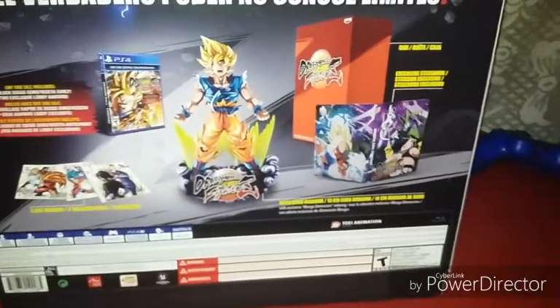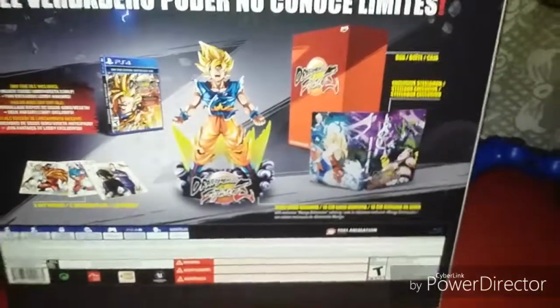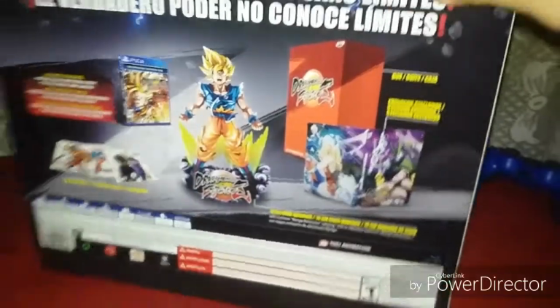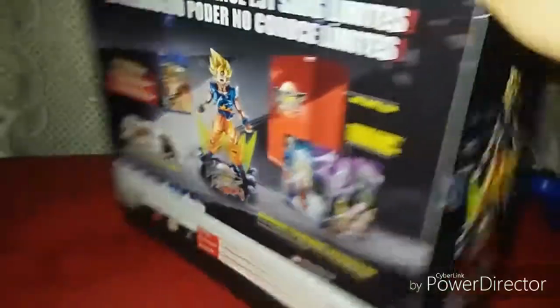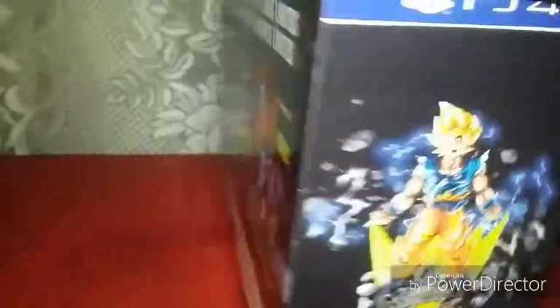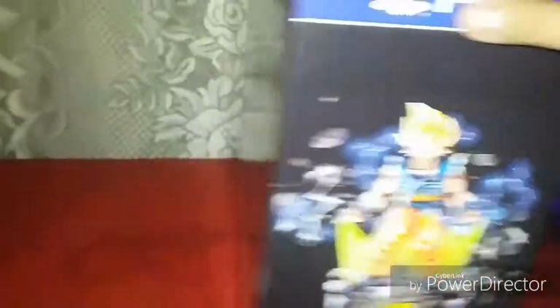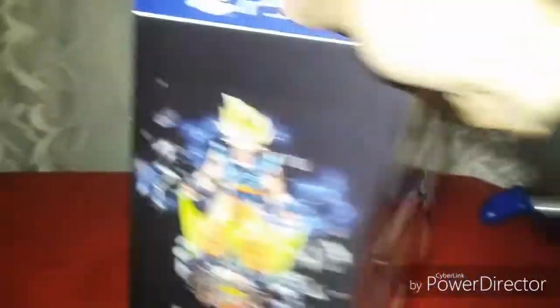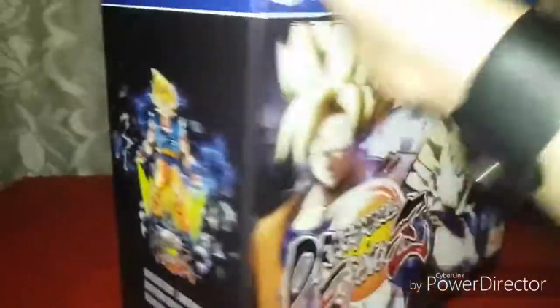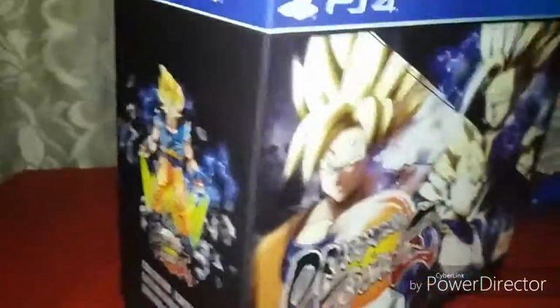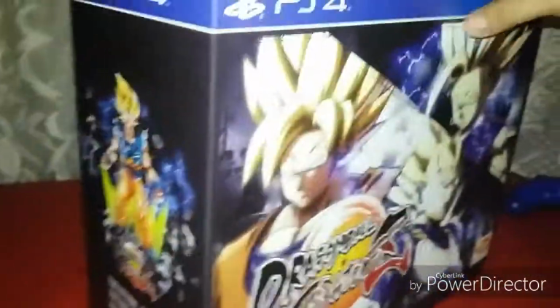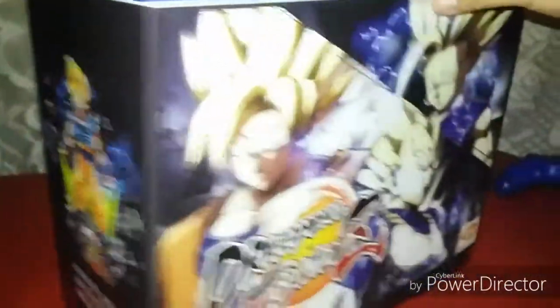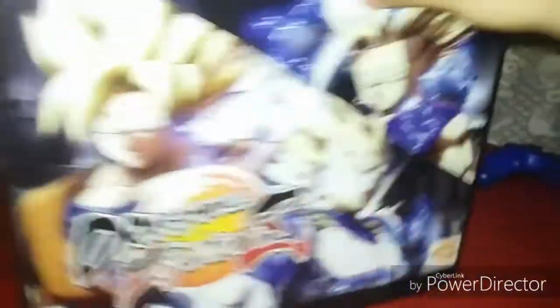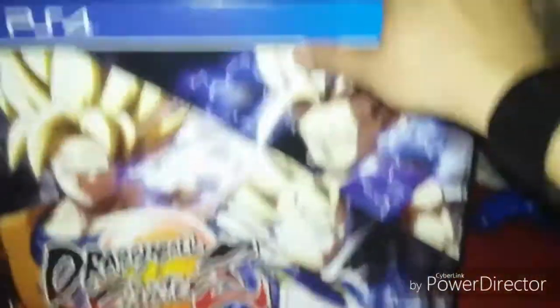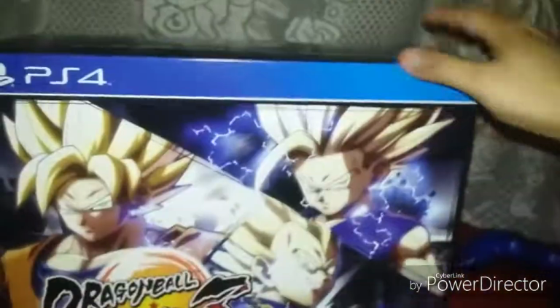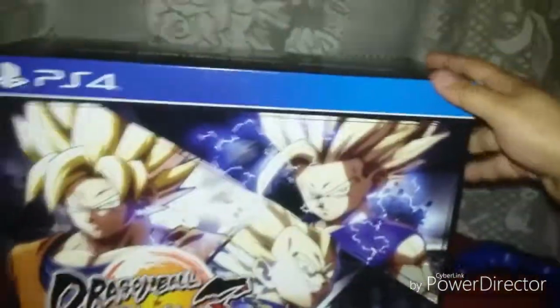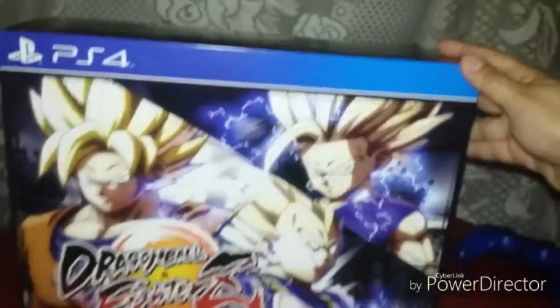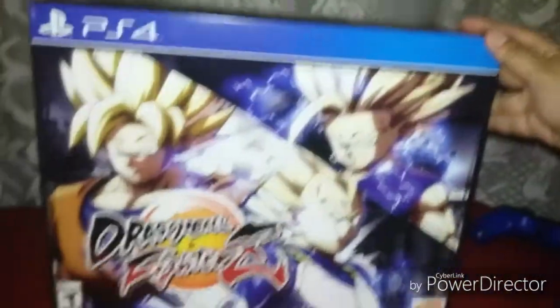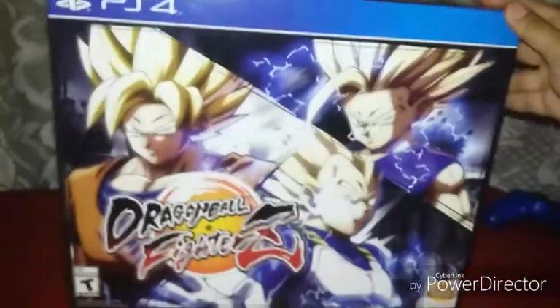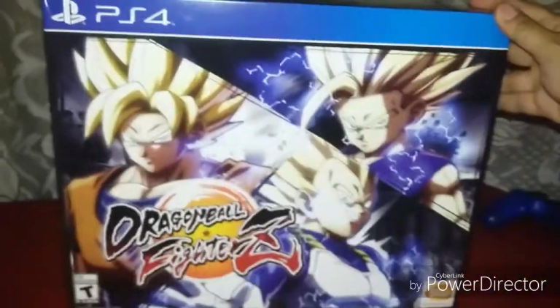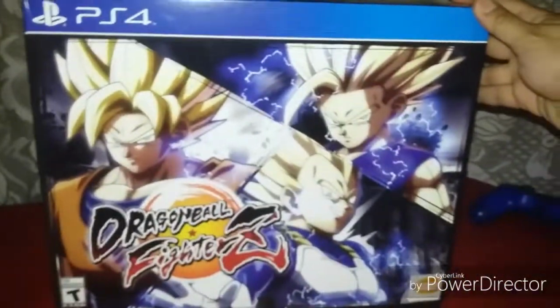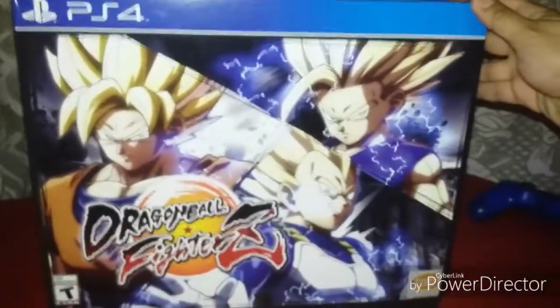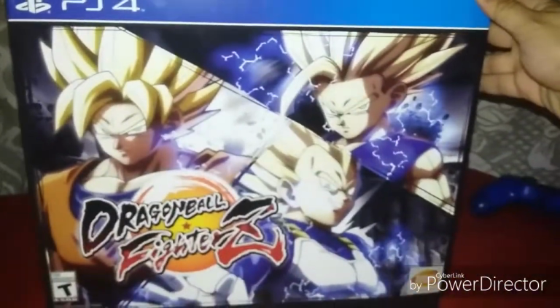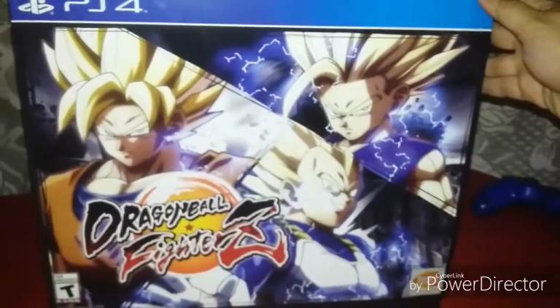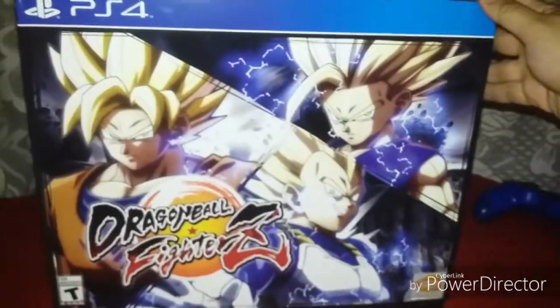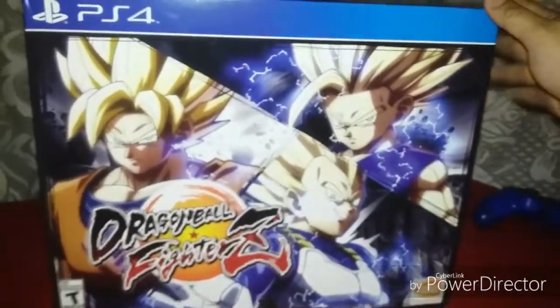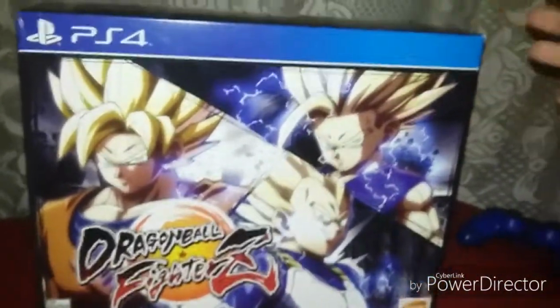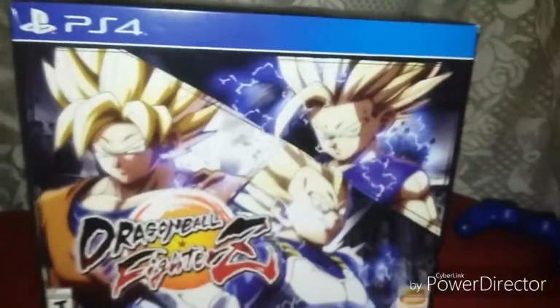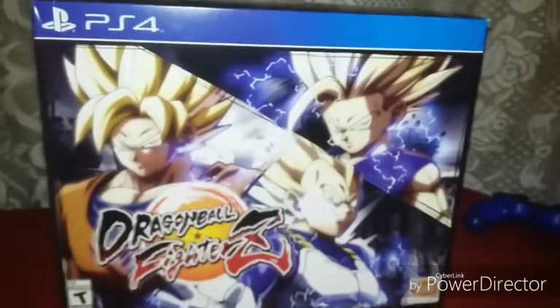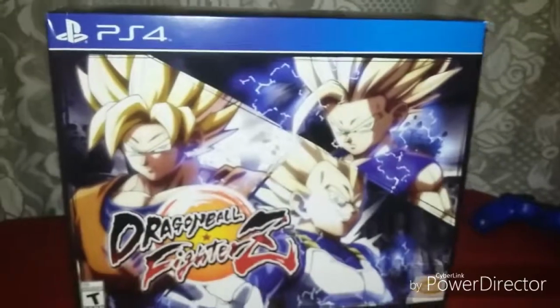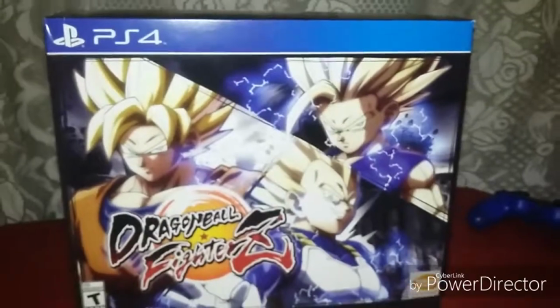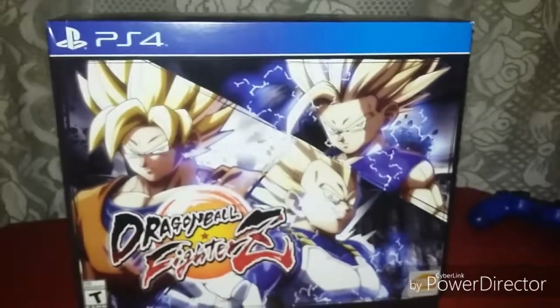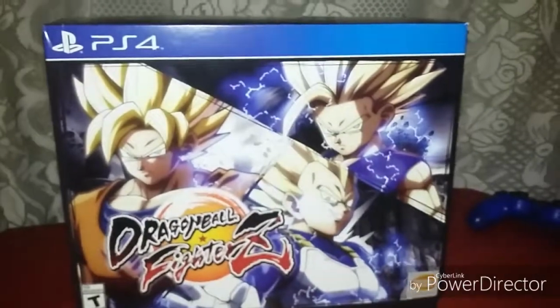Alright, I'm going to be back in a moment. I'm going to unbox this and show you everything that's inside.